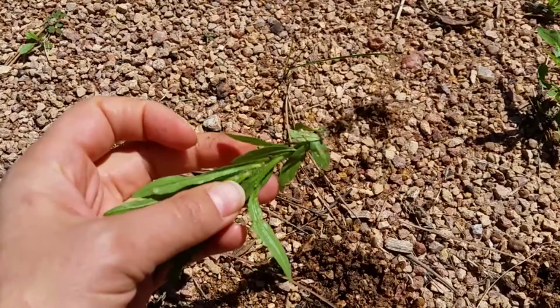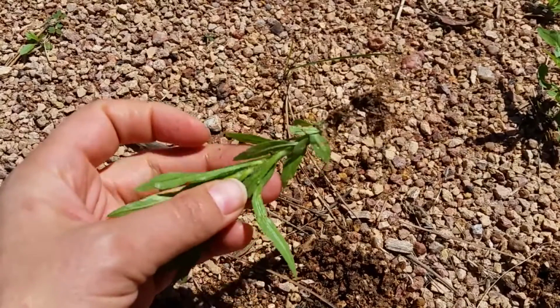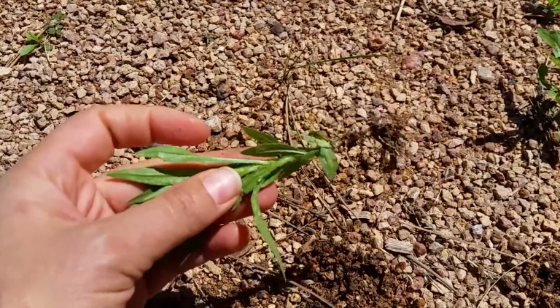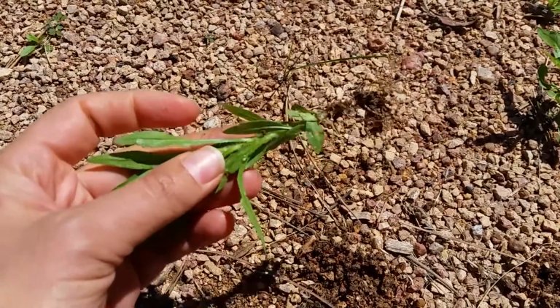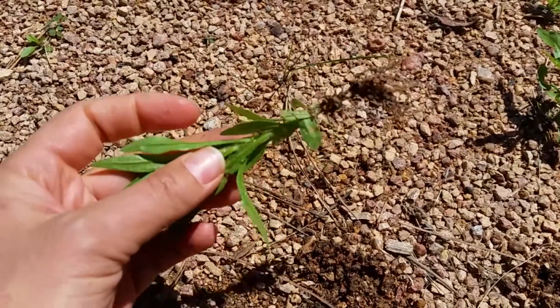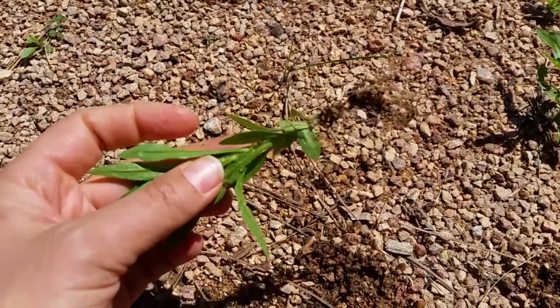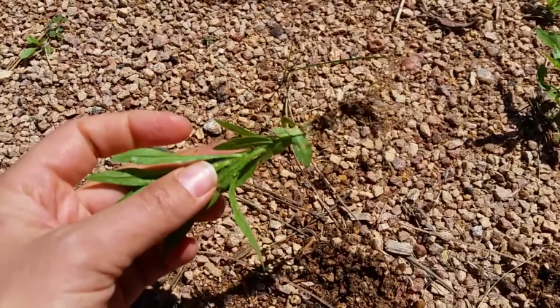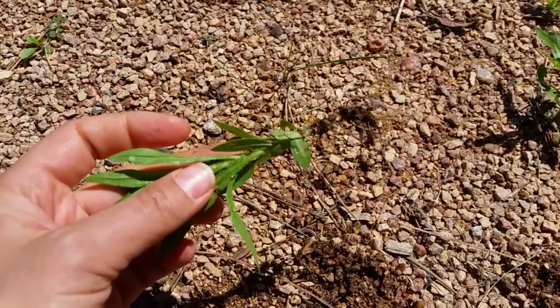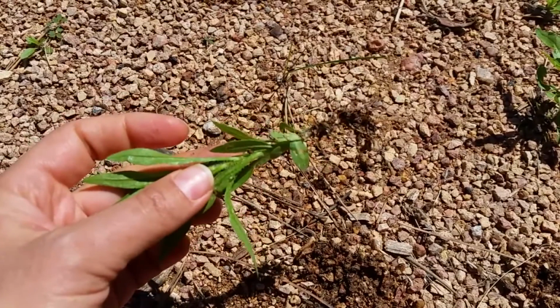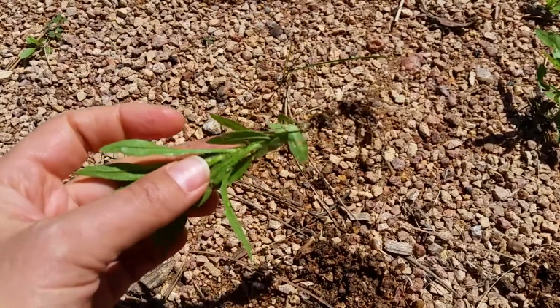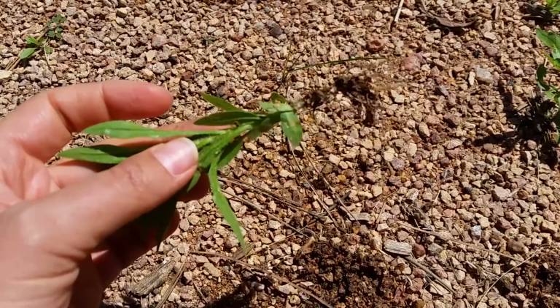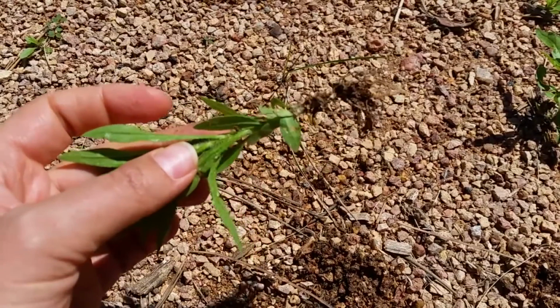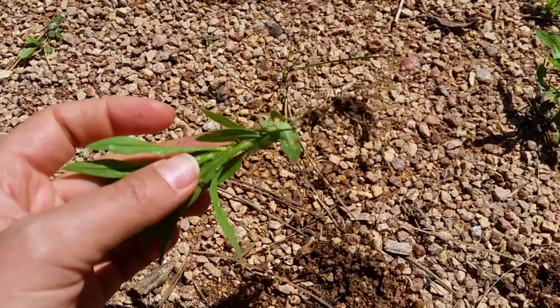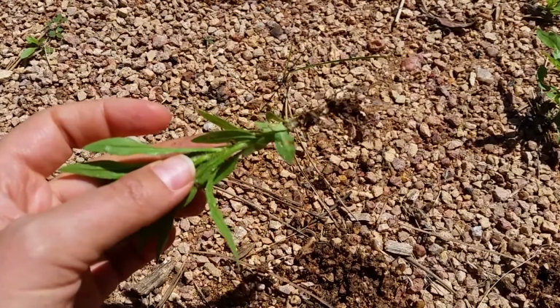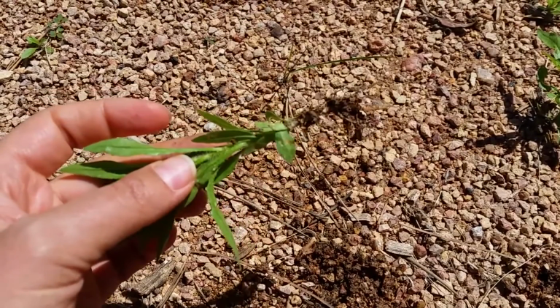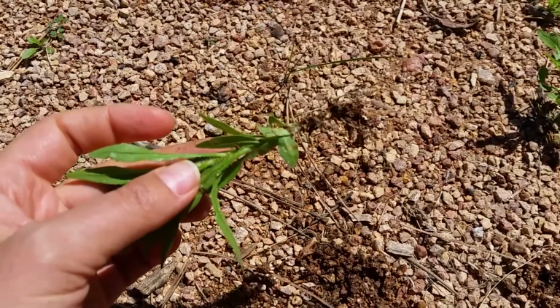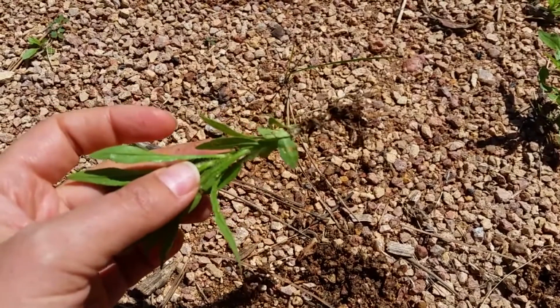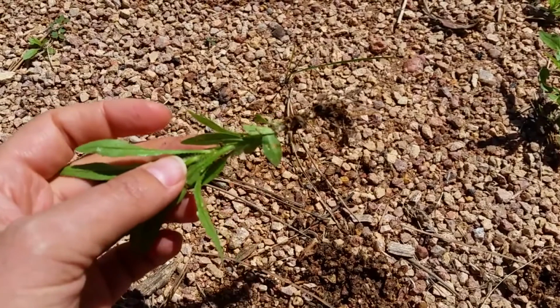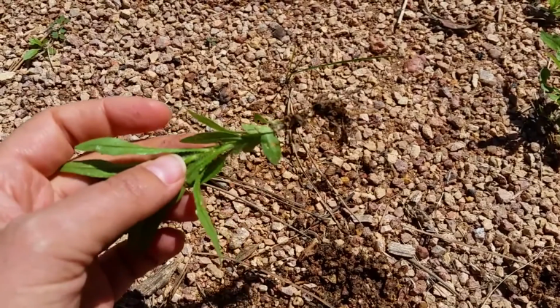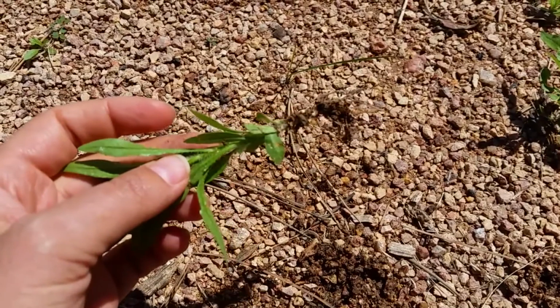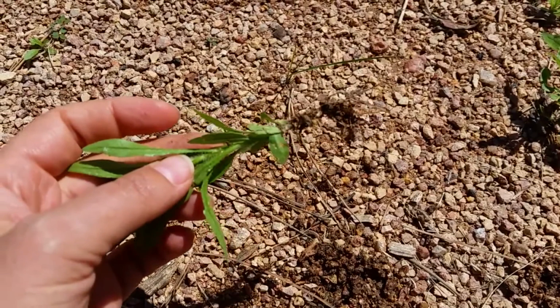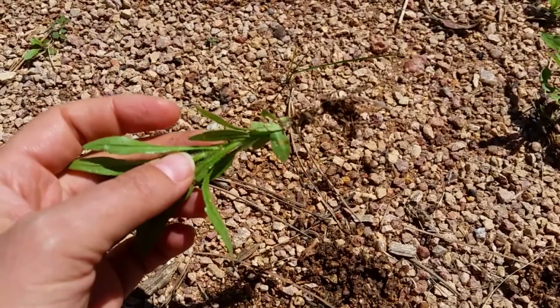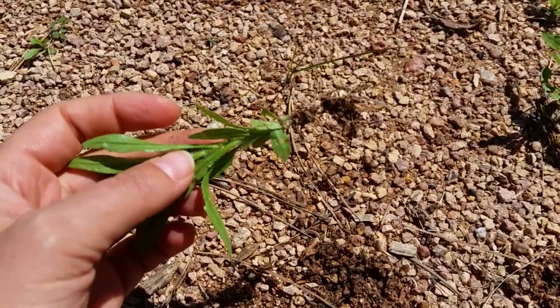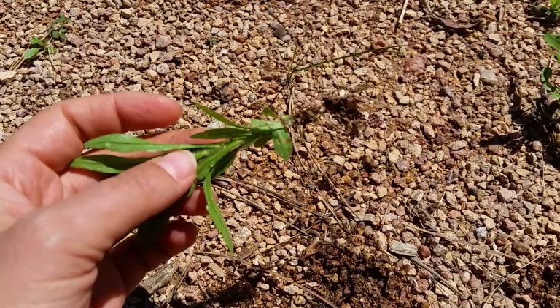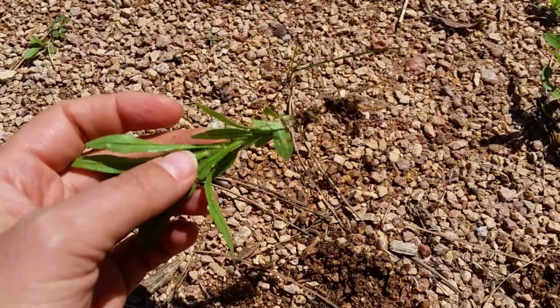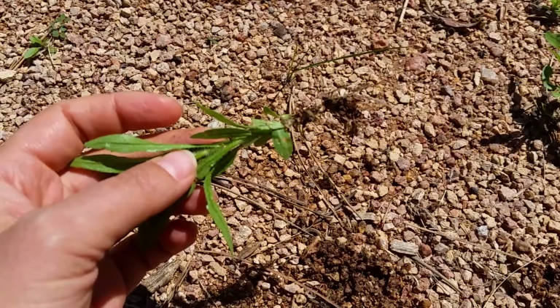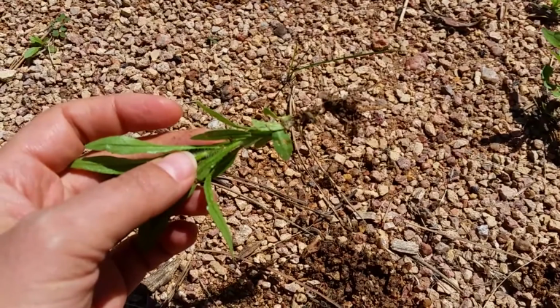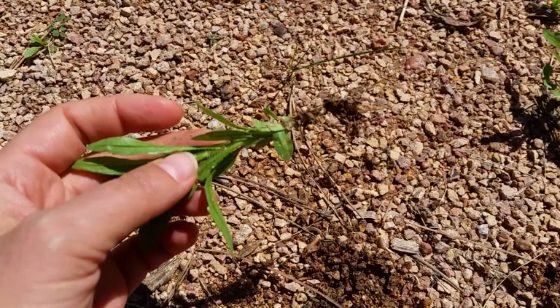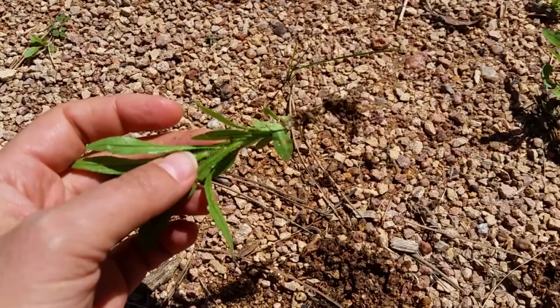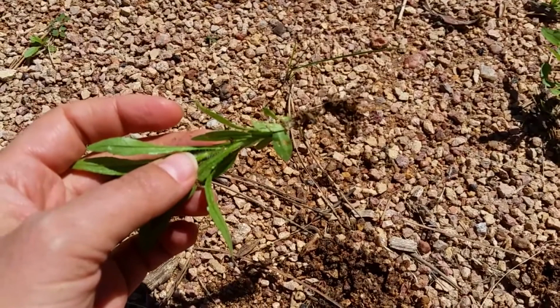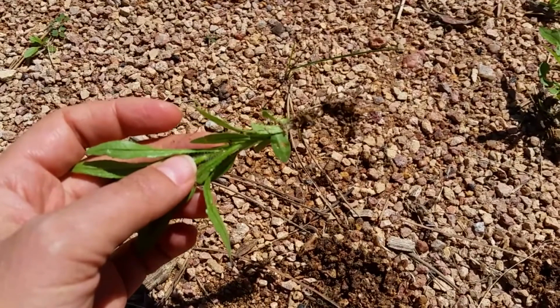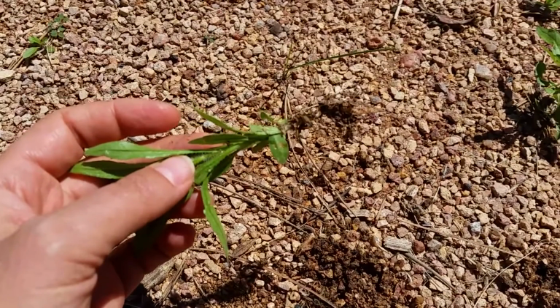Horseweed is a good one to tackle before it gets big and produces seed.